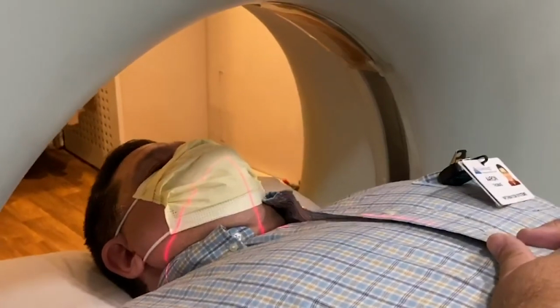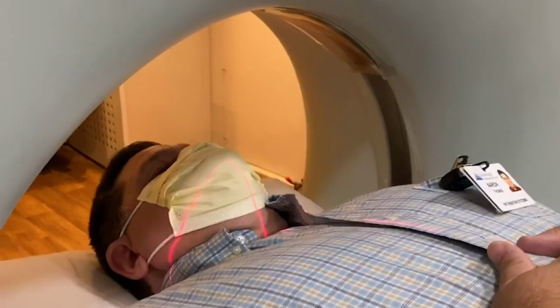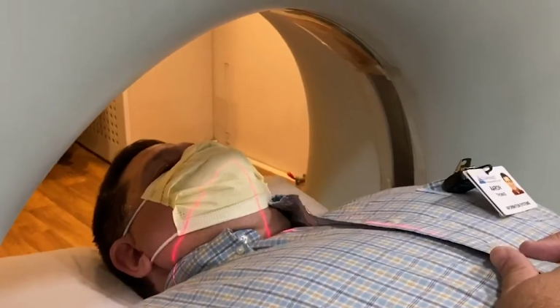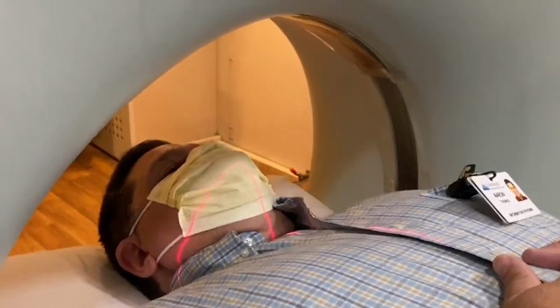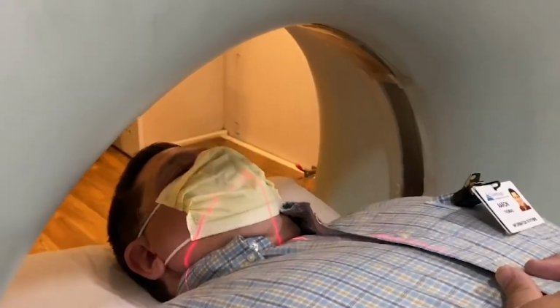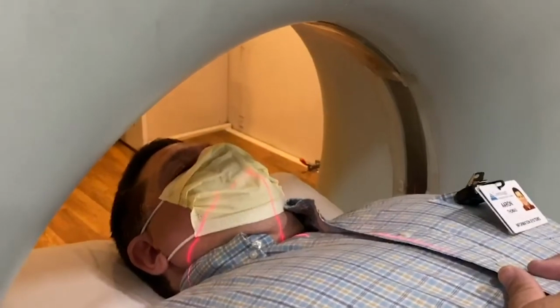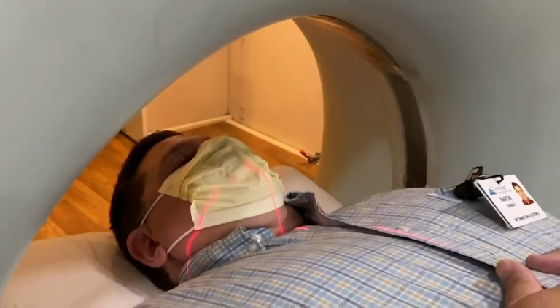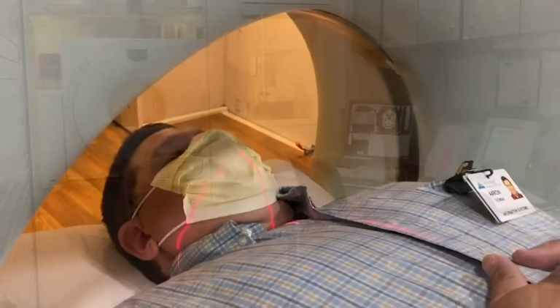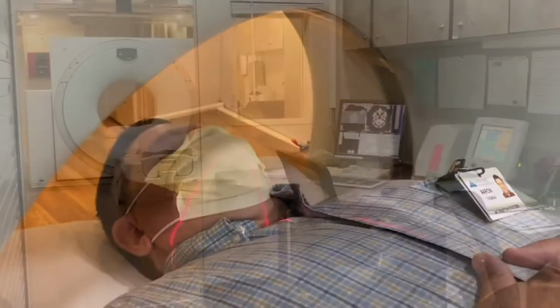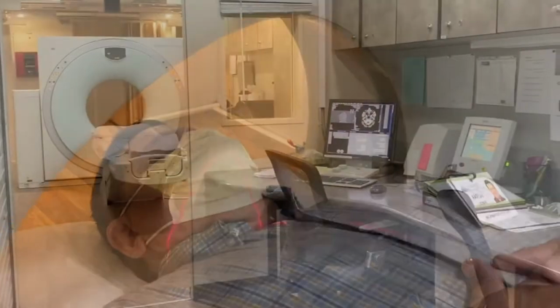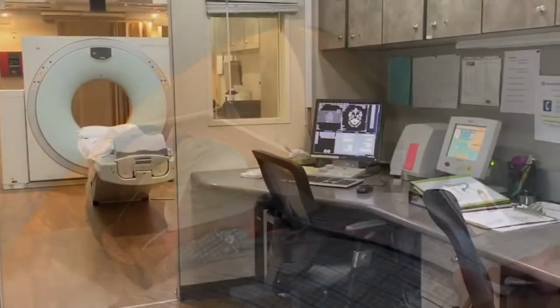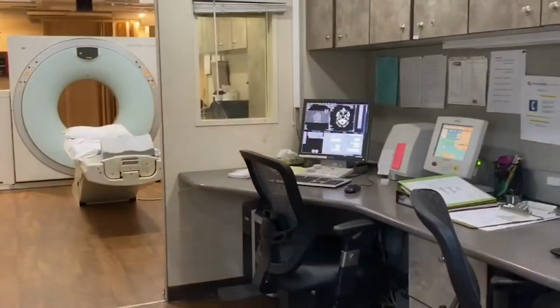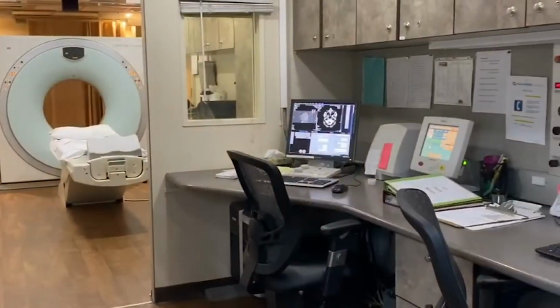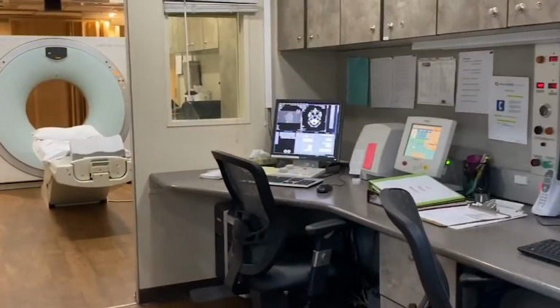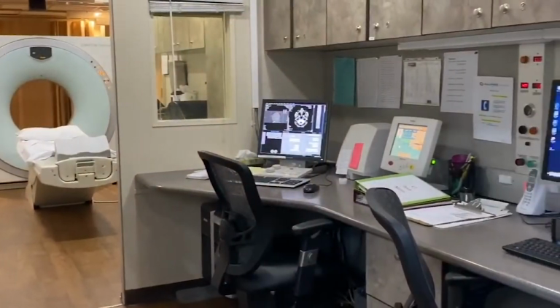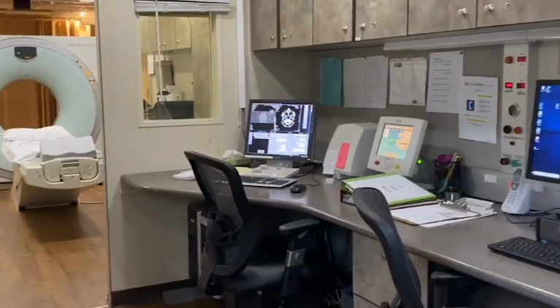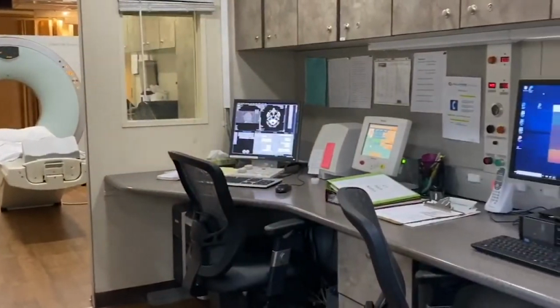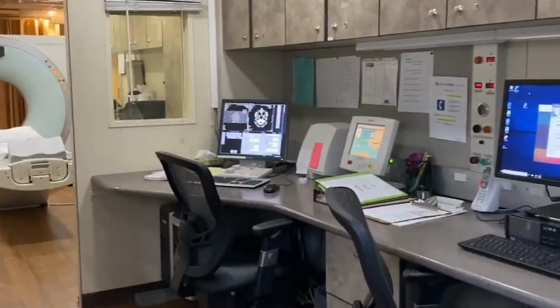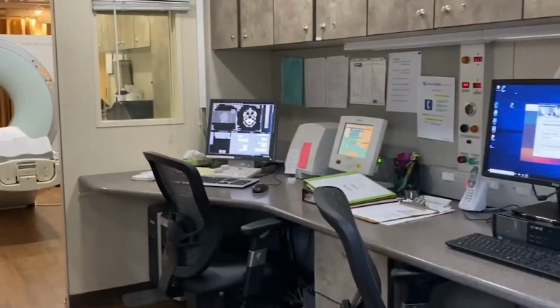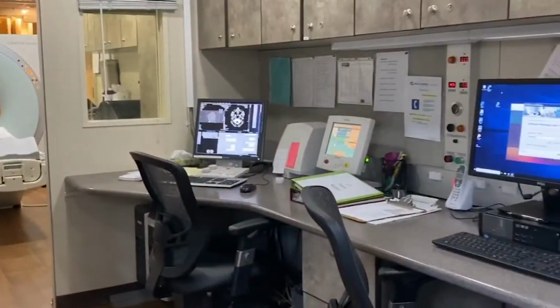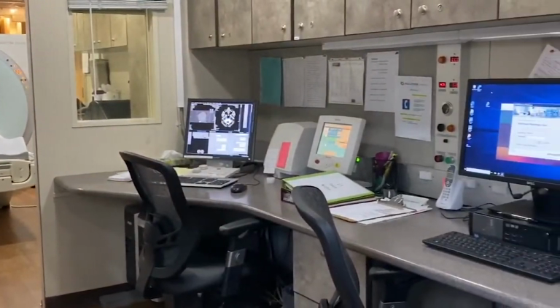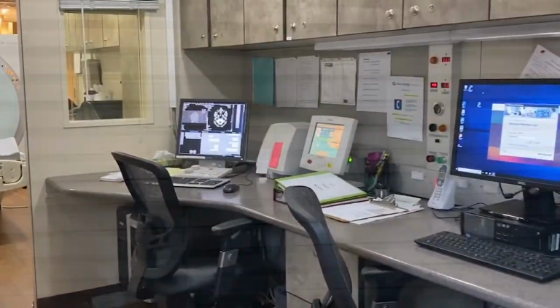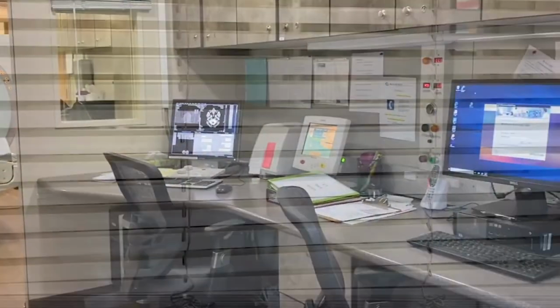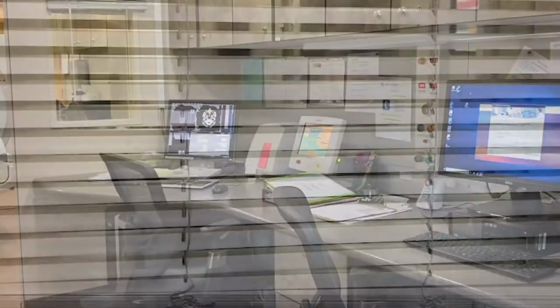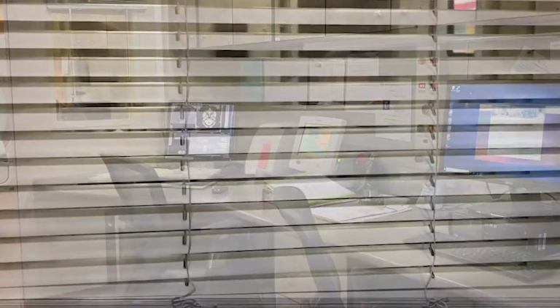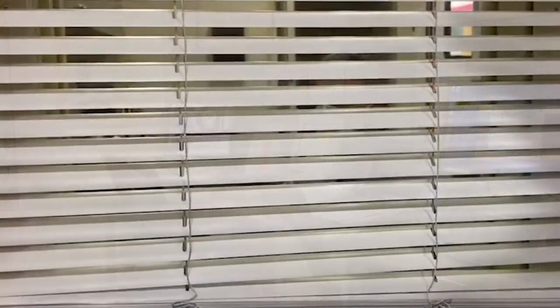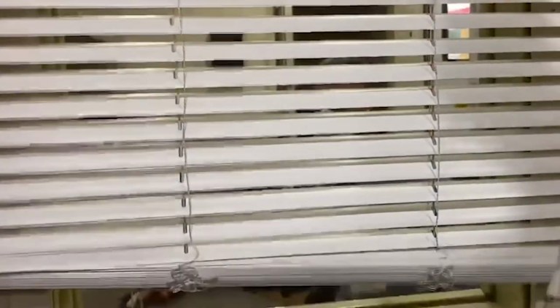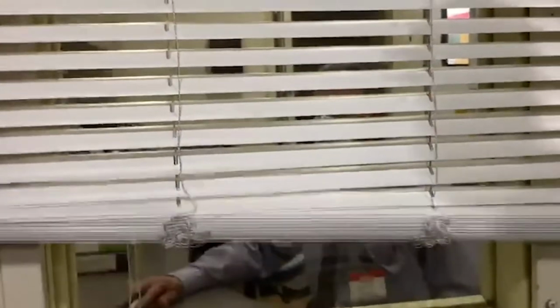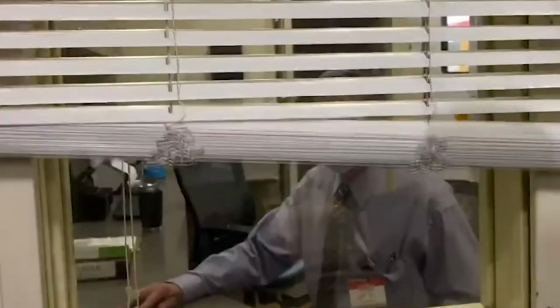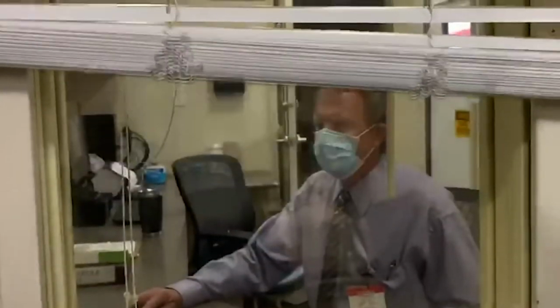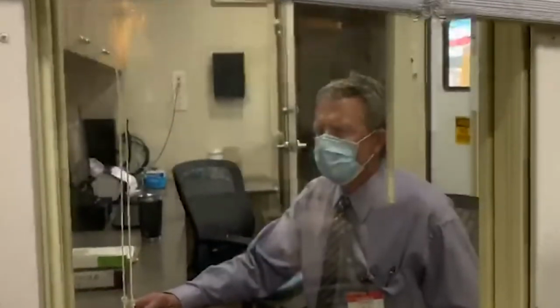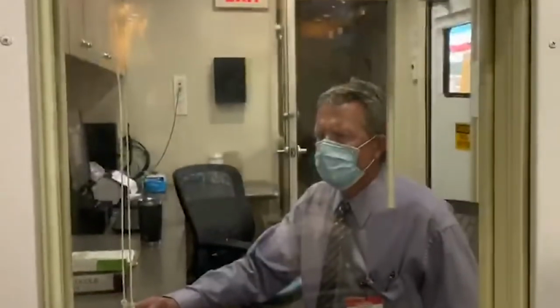We wanted to have the continuity of the services here at Meyersdale, so we needed to bring in a mobile CT scan.